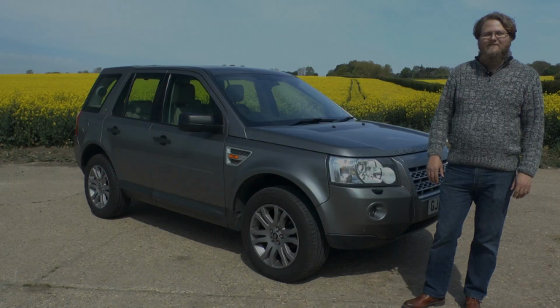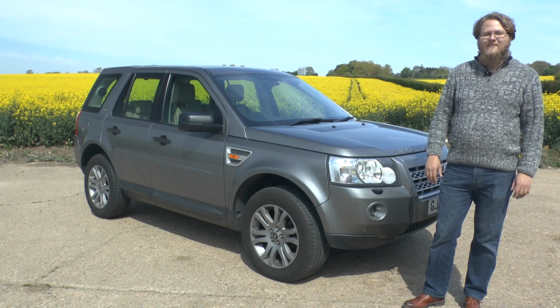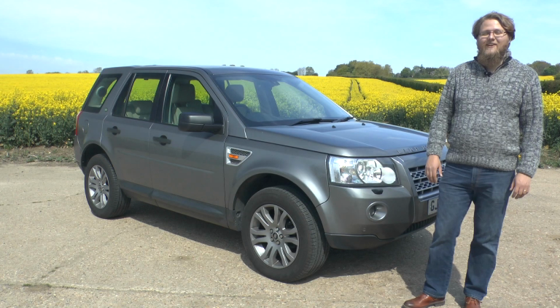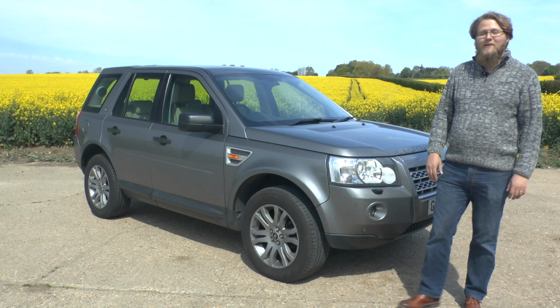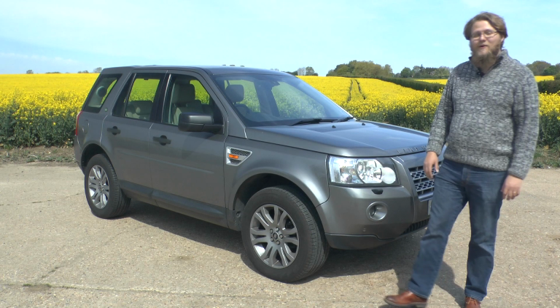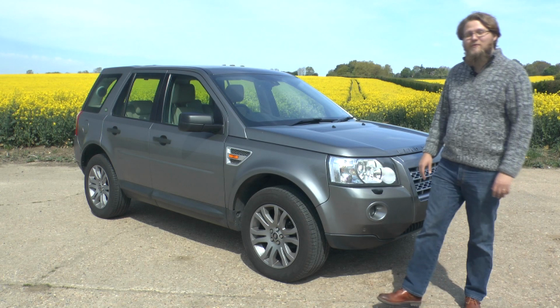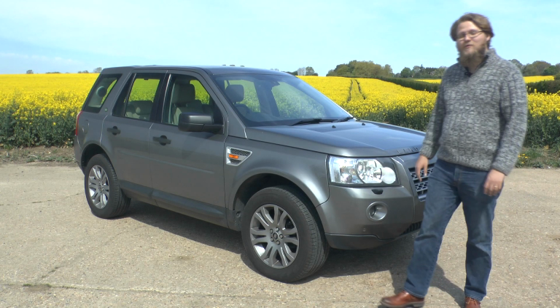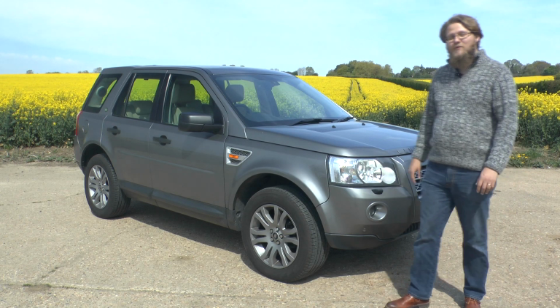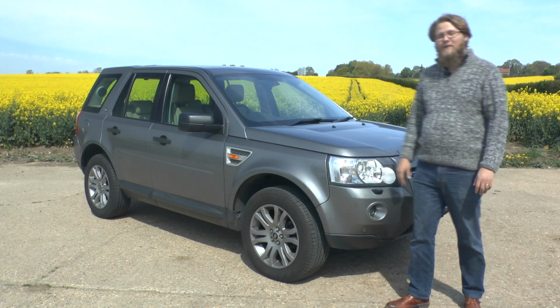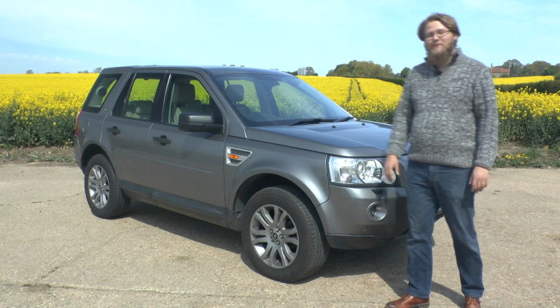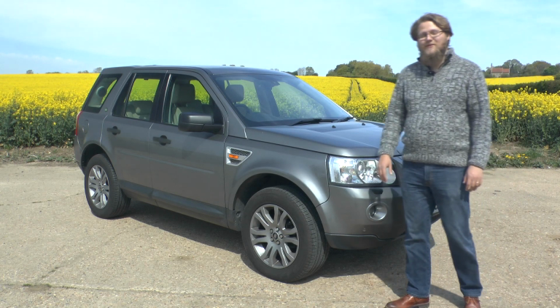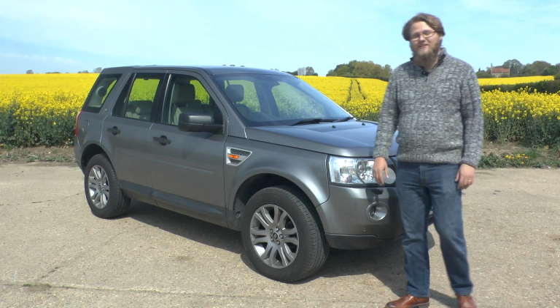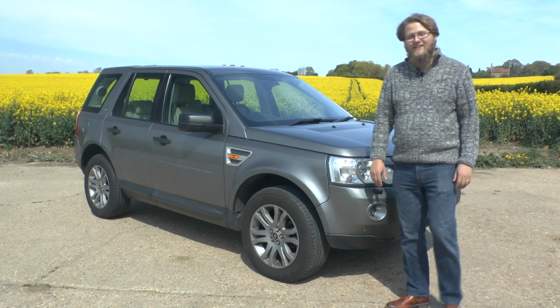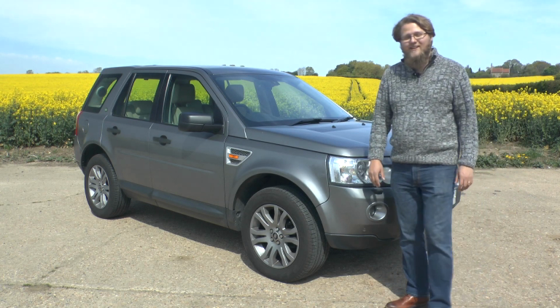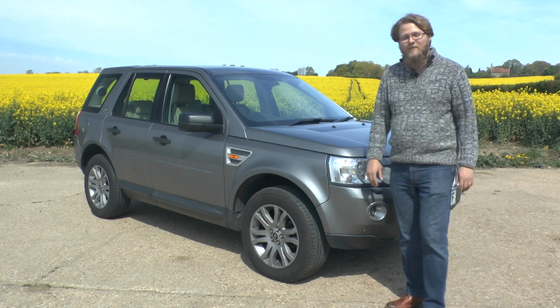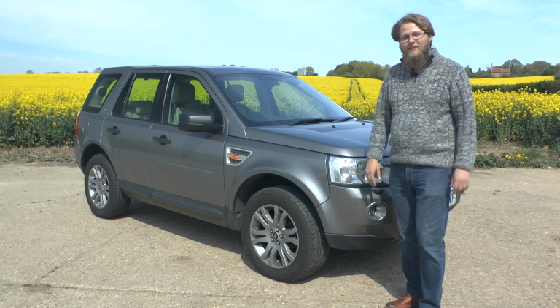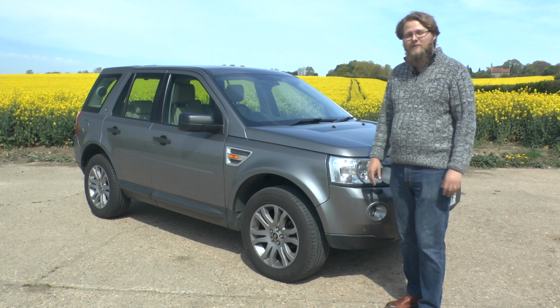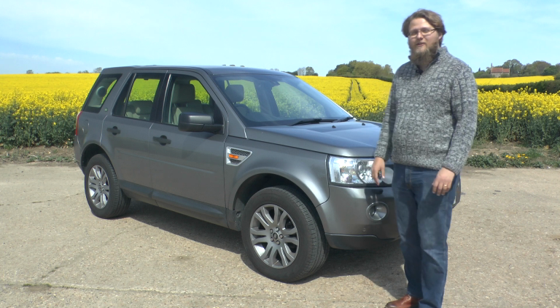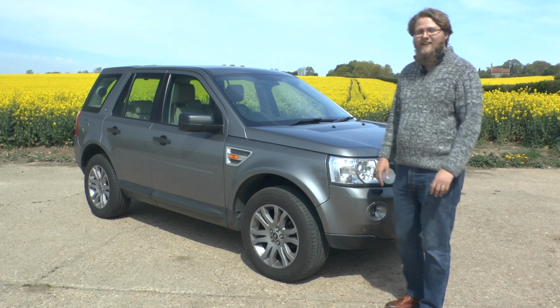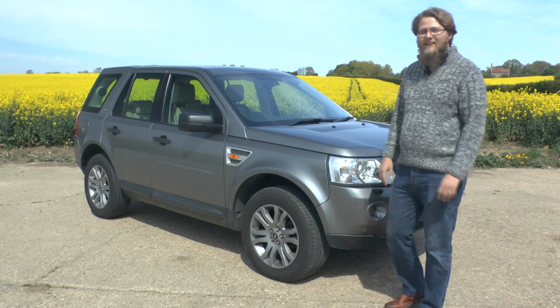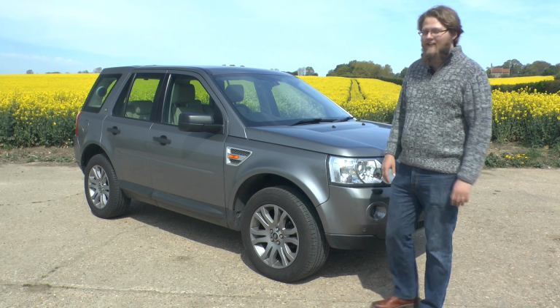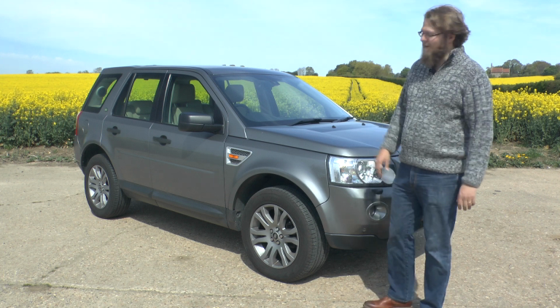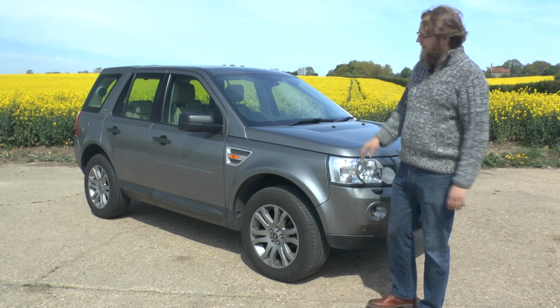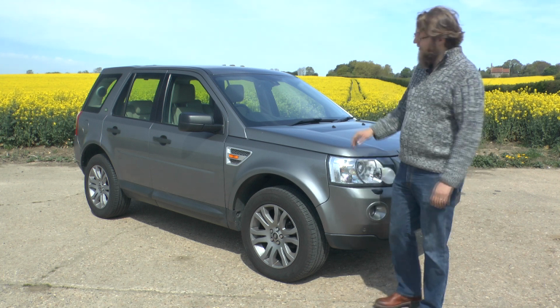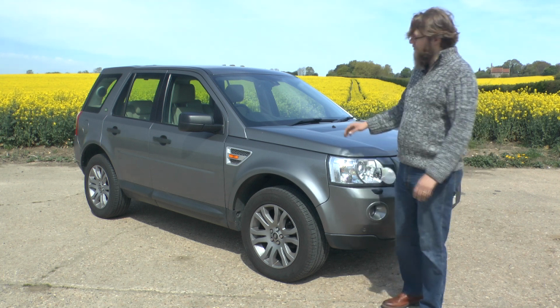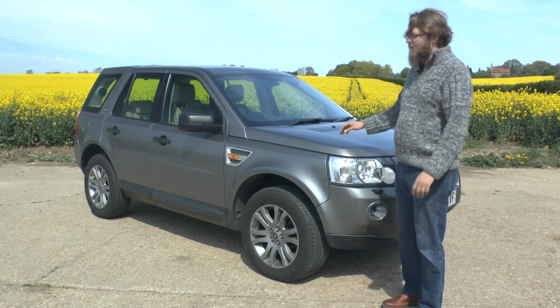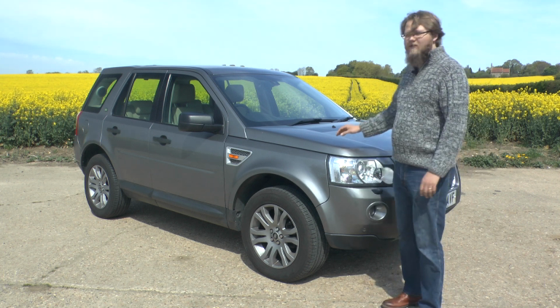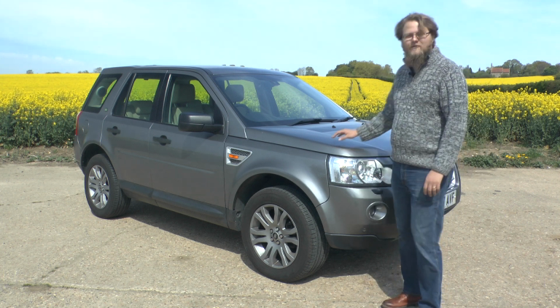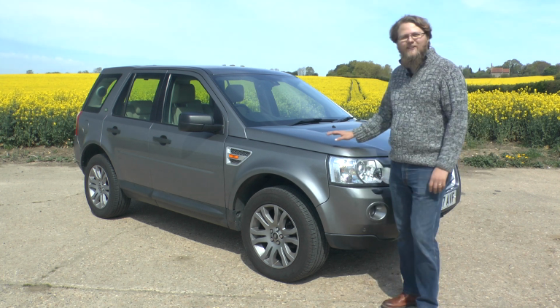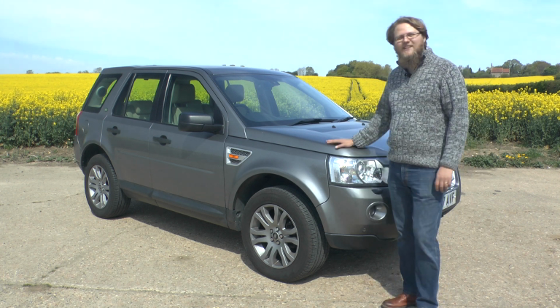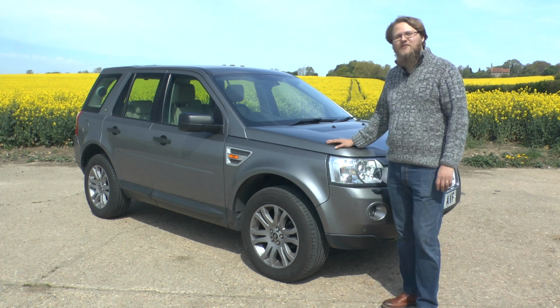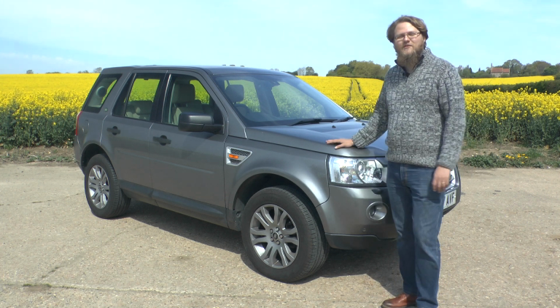Hi and welcome to Auto Animals. Today we're going to be looking at the Land Rover Freelander 2.